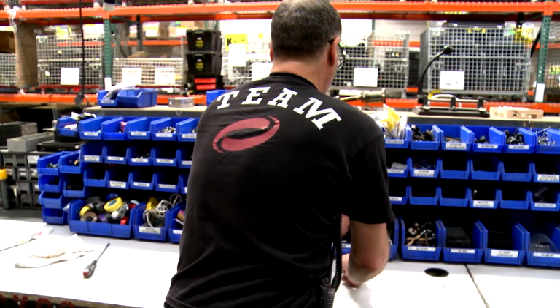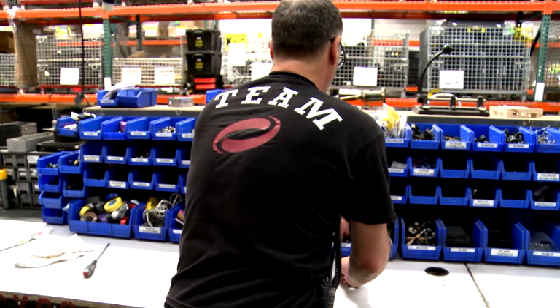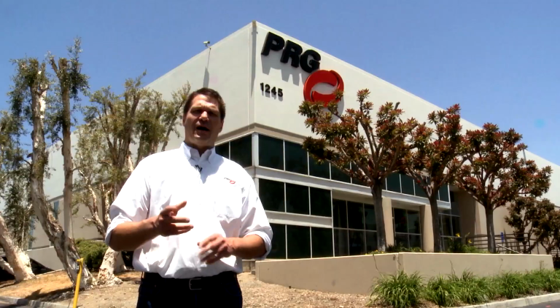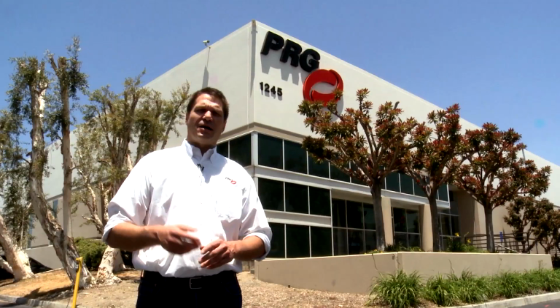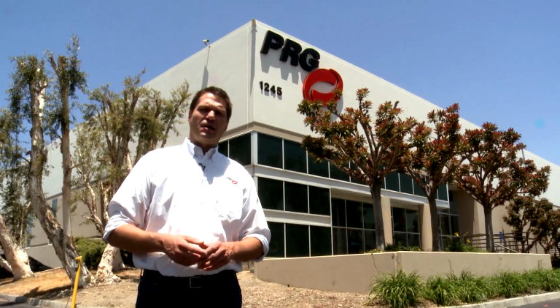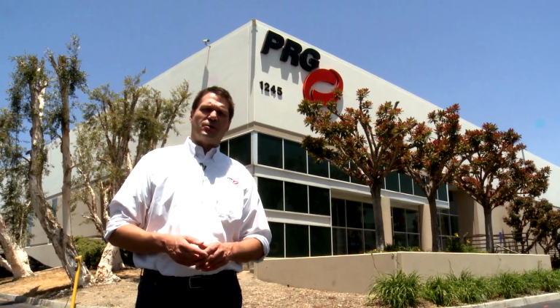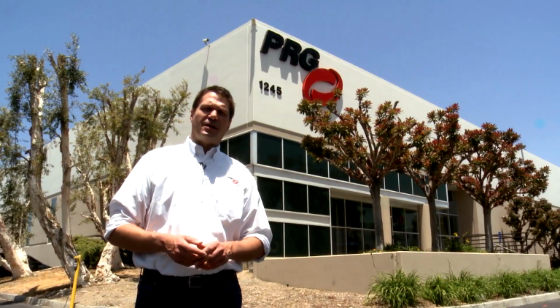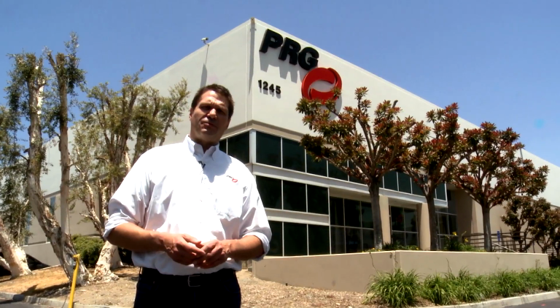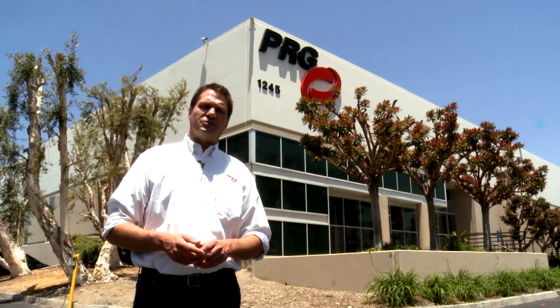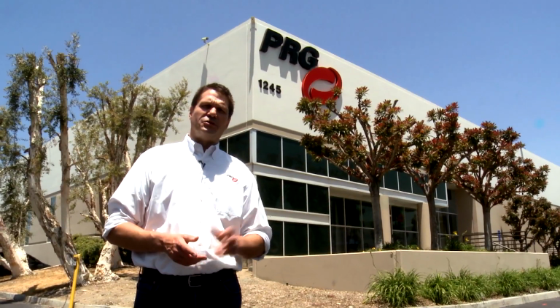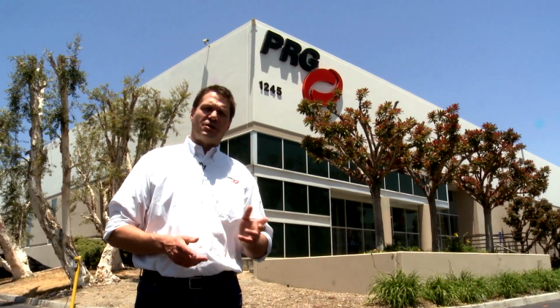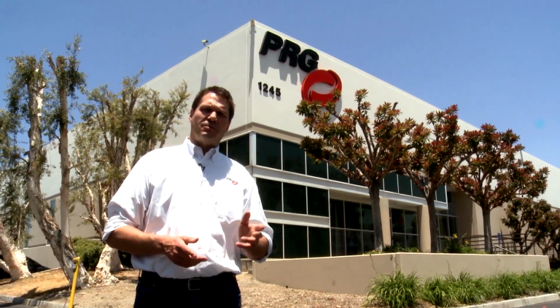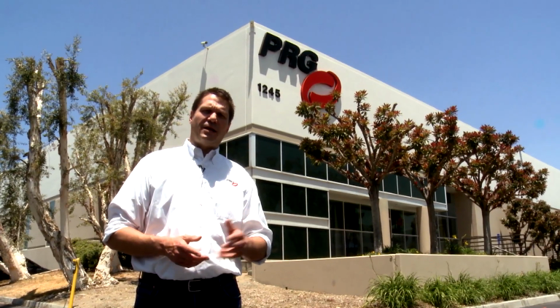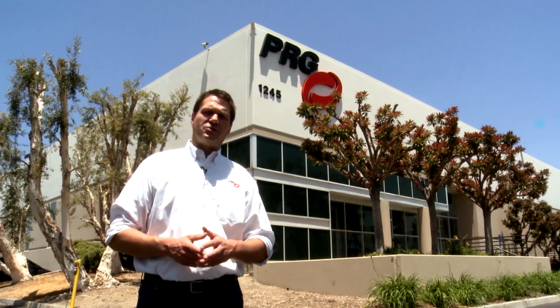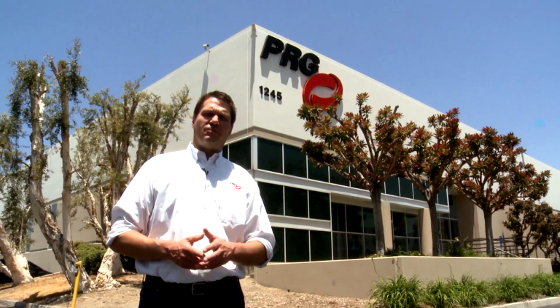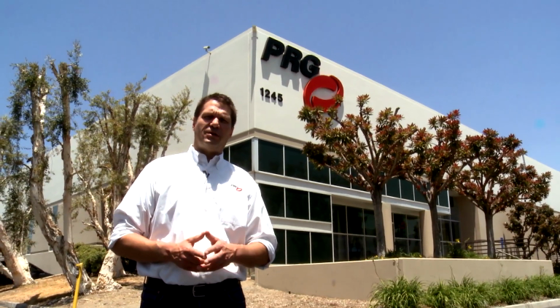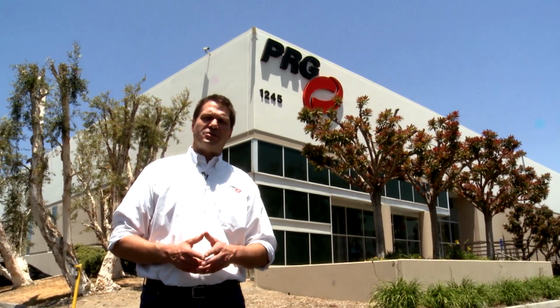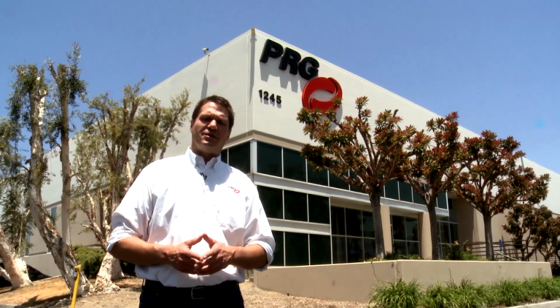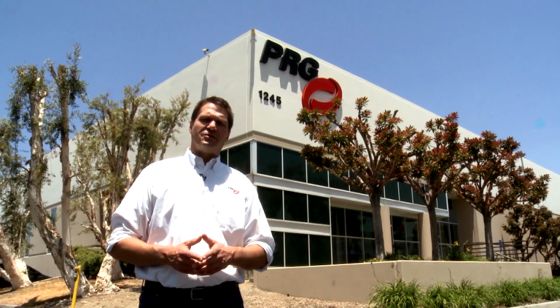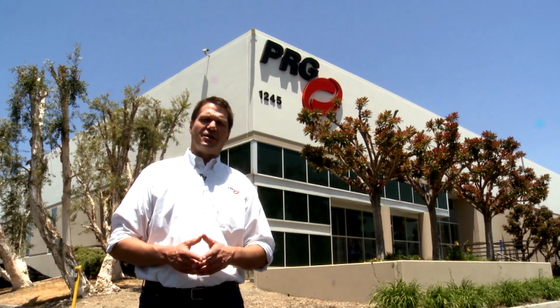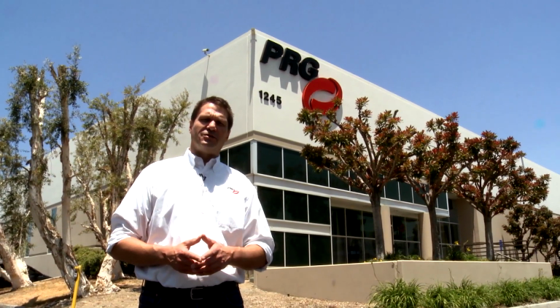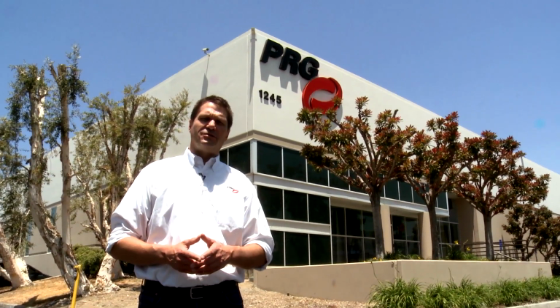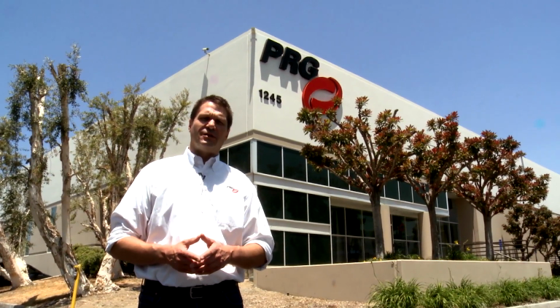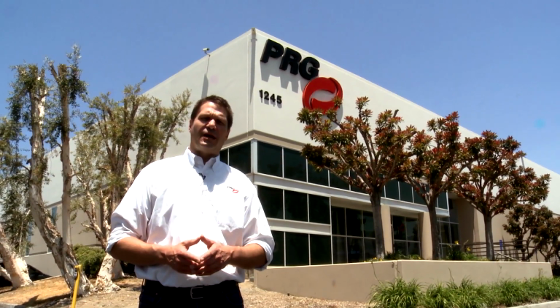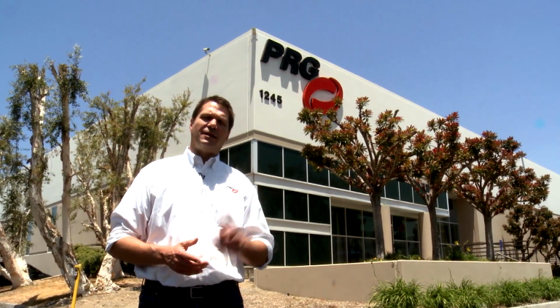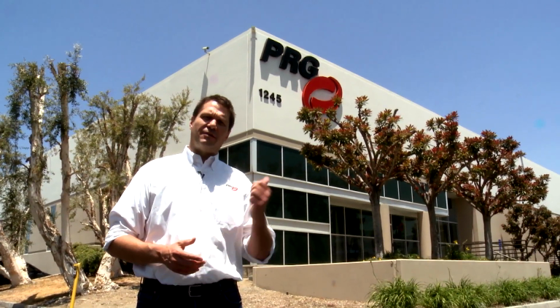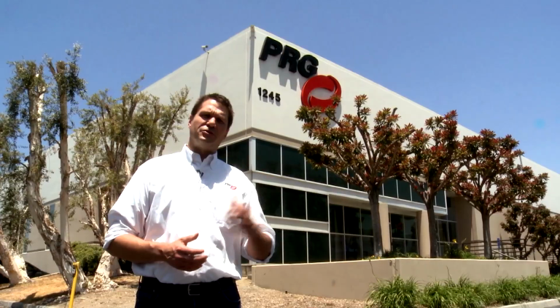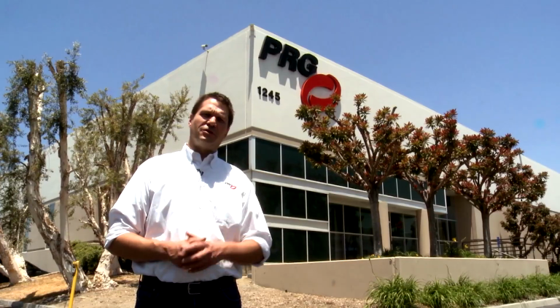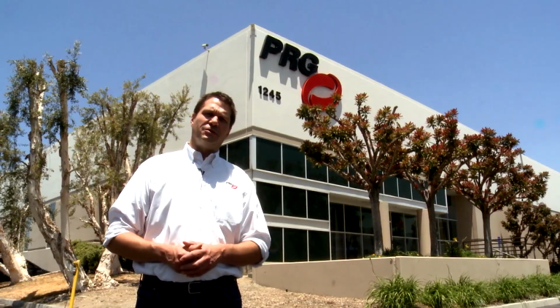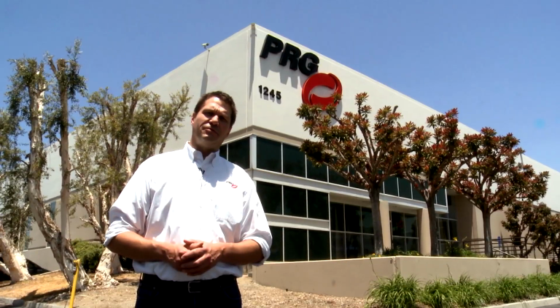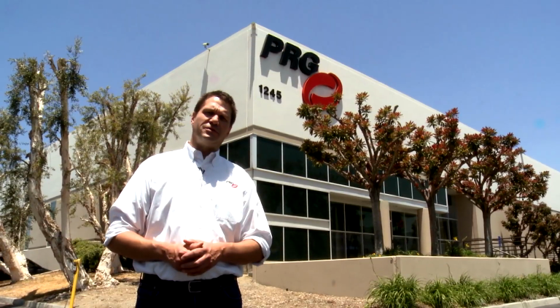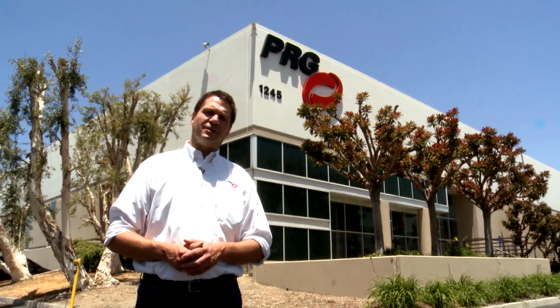Hi, I'm Brian Edwards, General Manager of PRG in Los Angeles, and I'd love to show you the new facility.